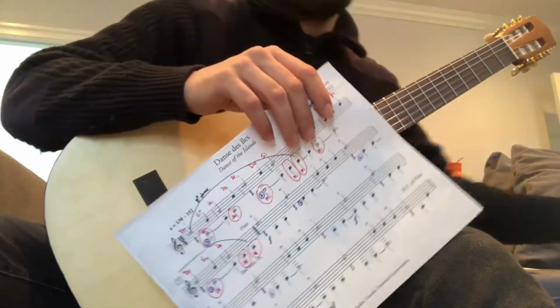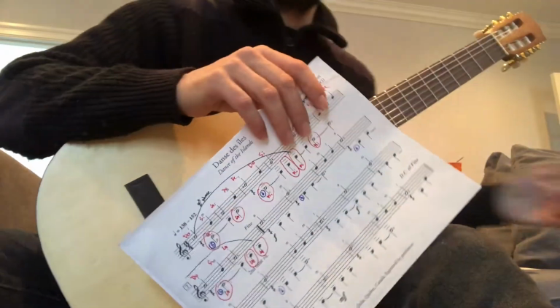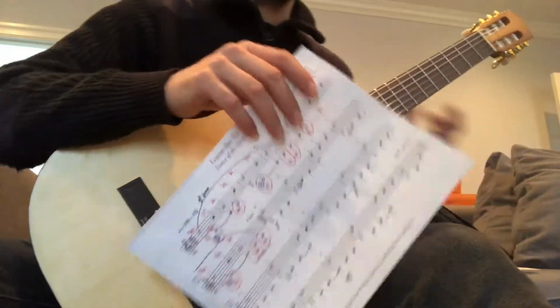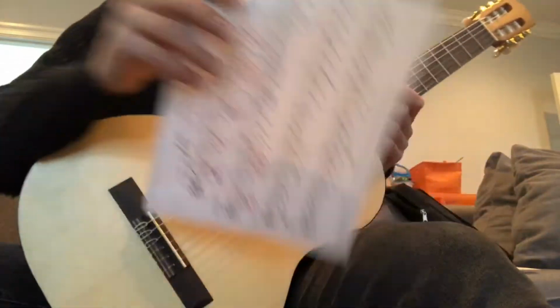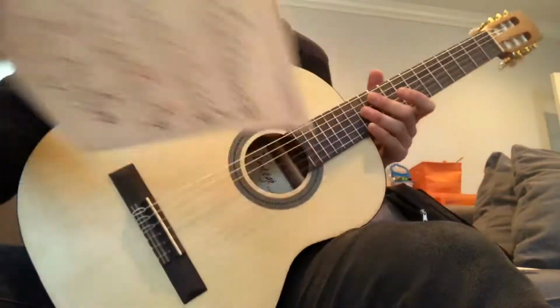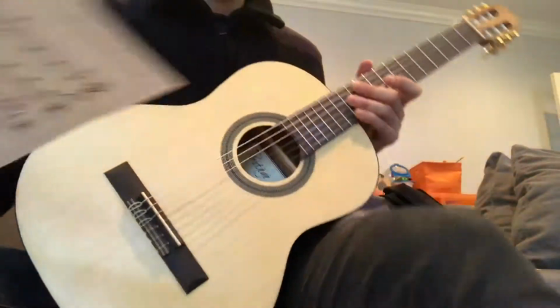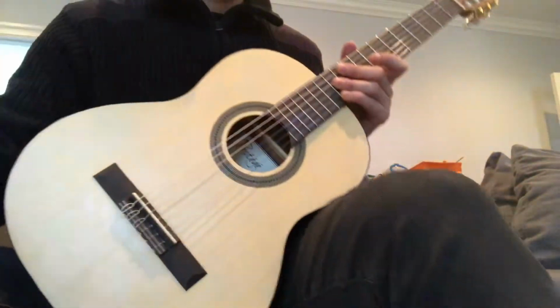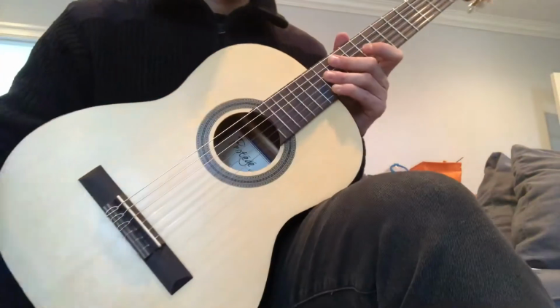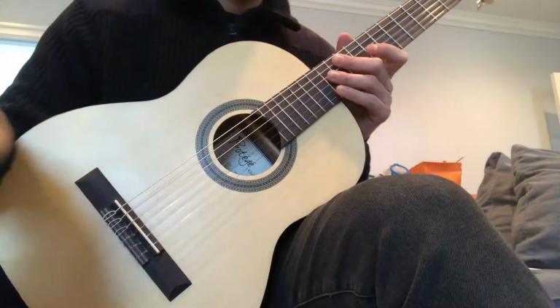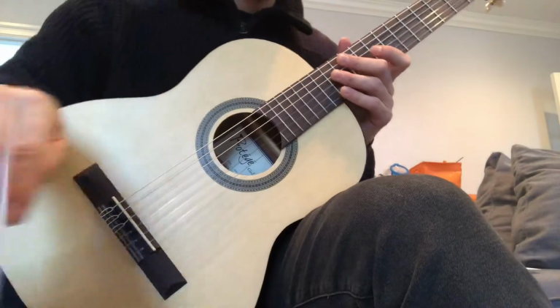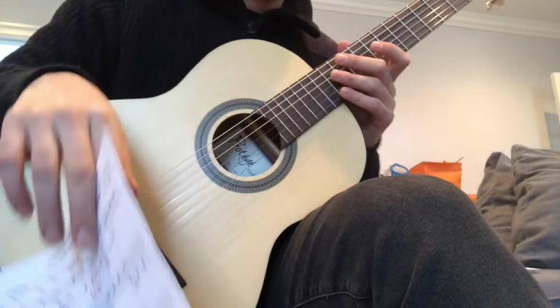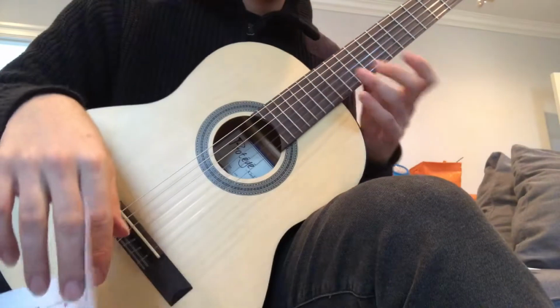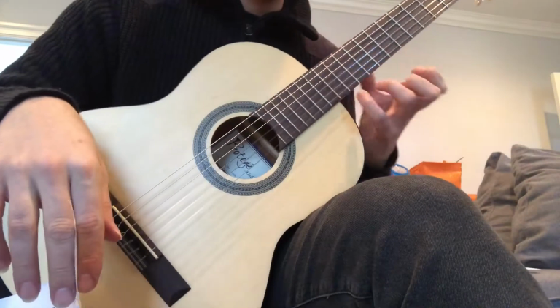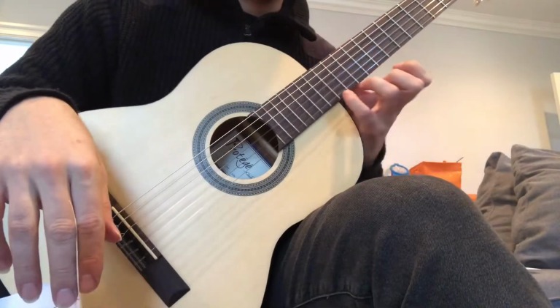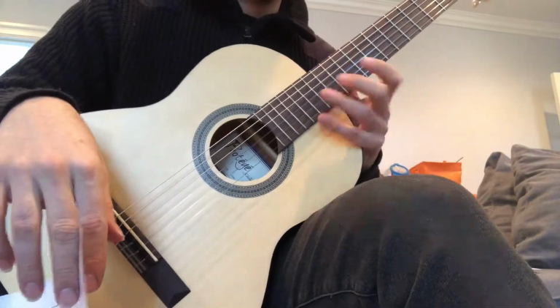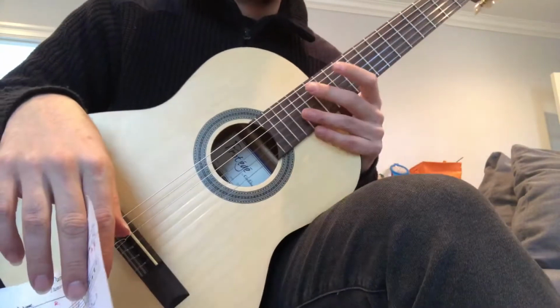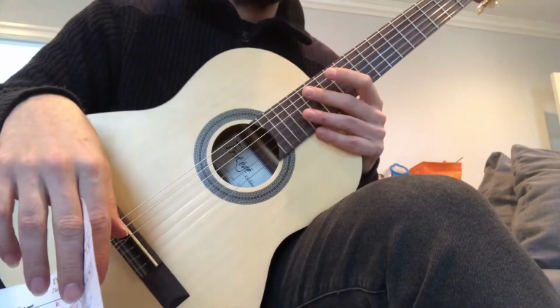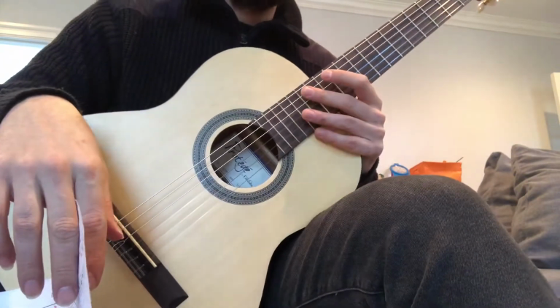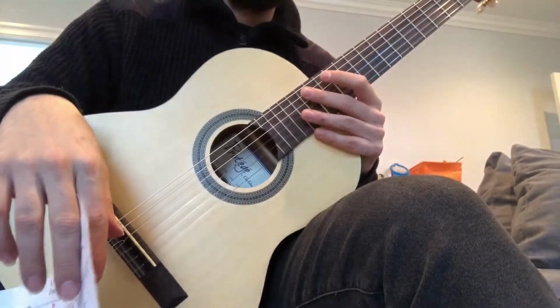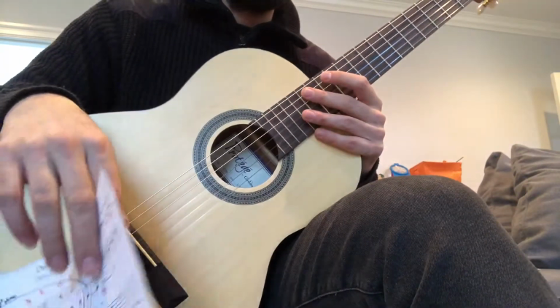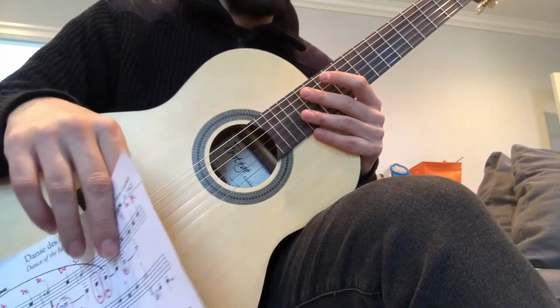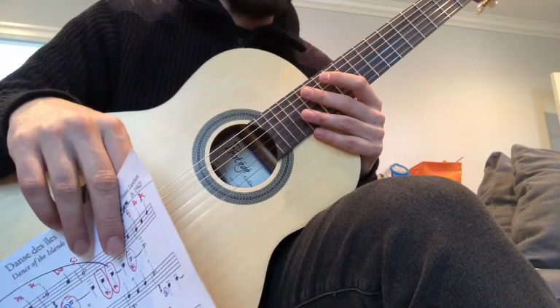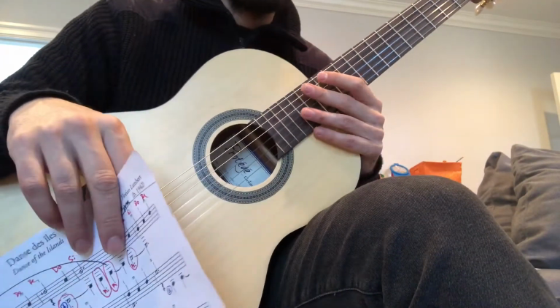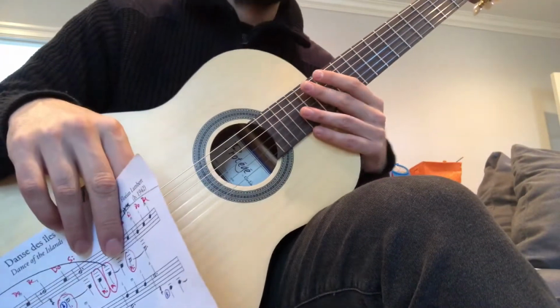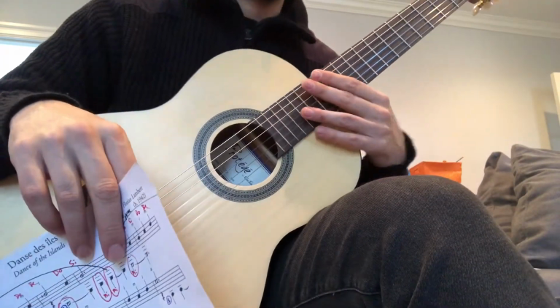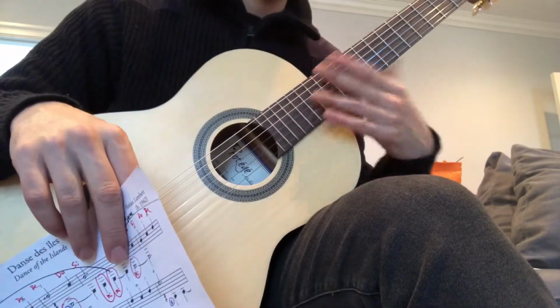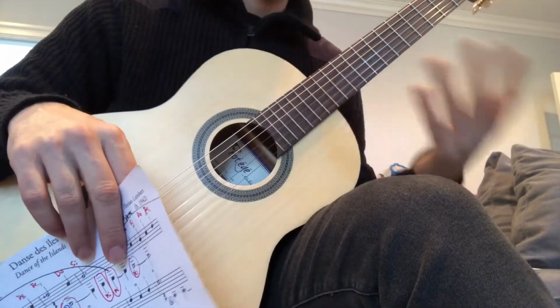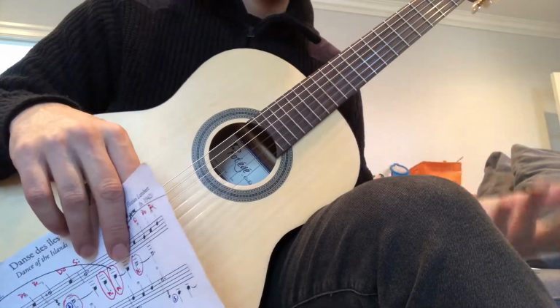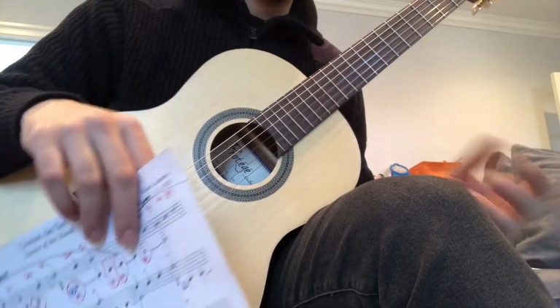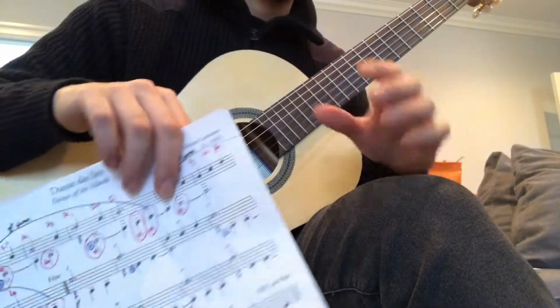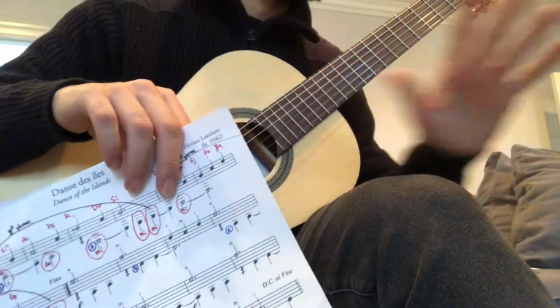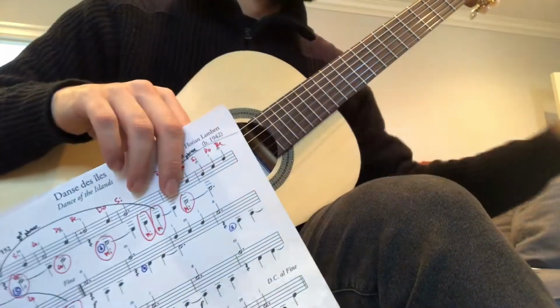What you can do next is to keep playing your songs — Ode to Joy and Lightly Row. That's part of your practice as well.